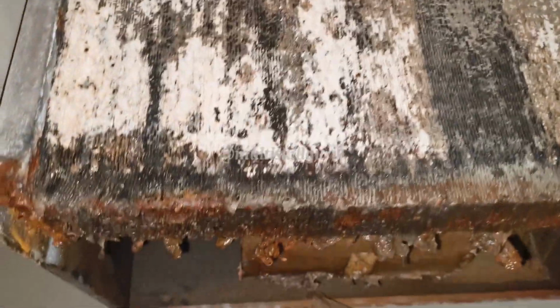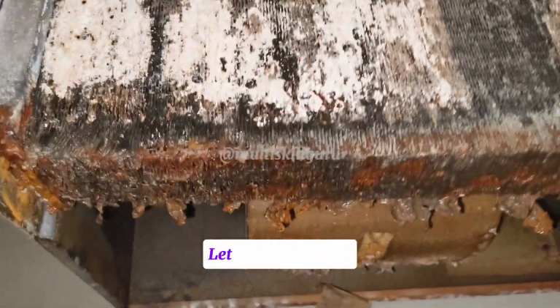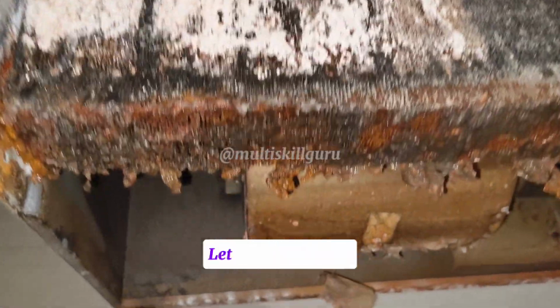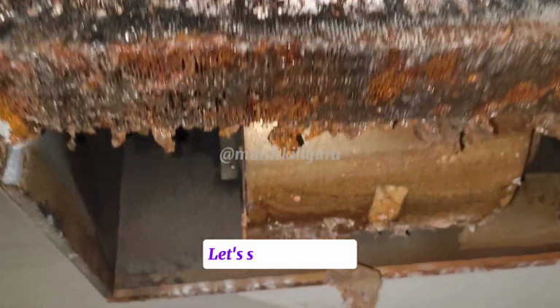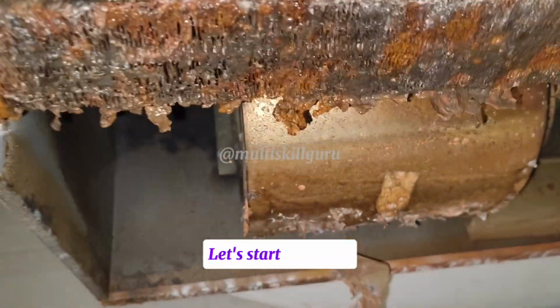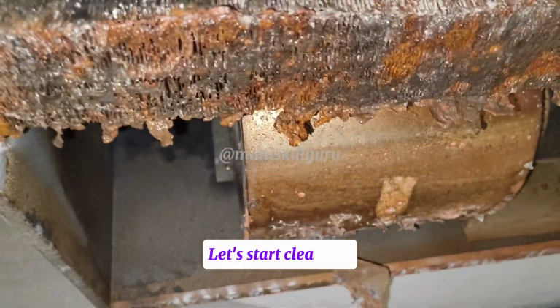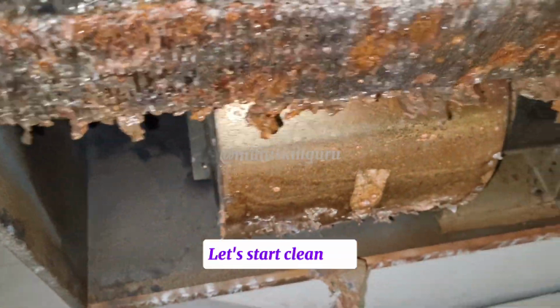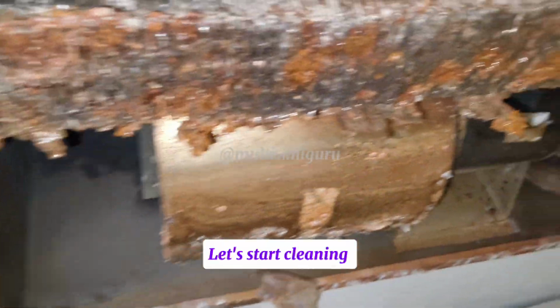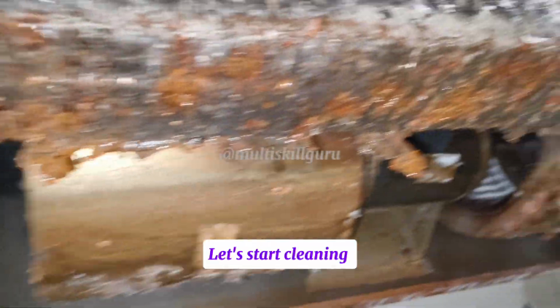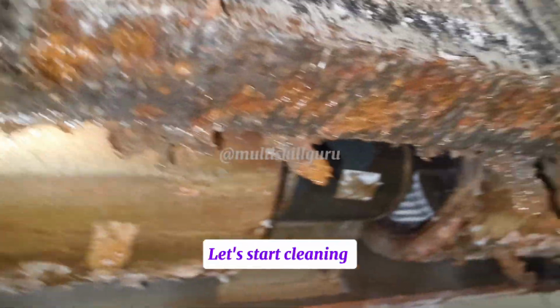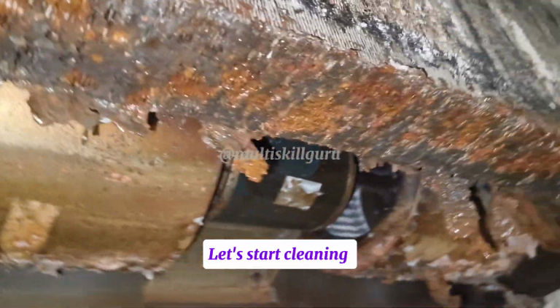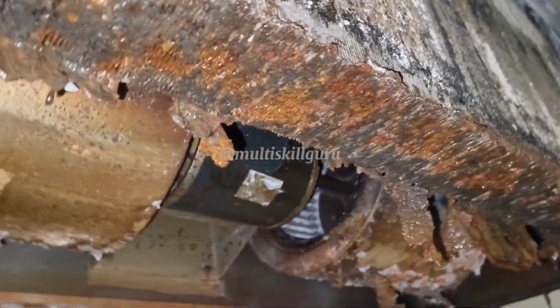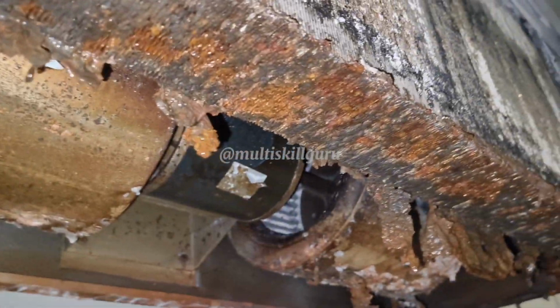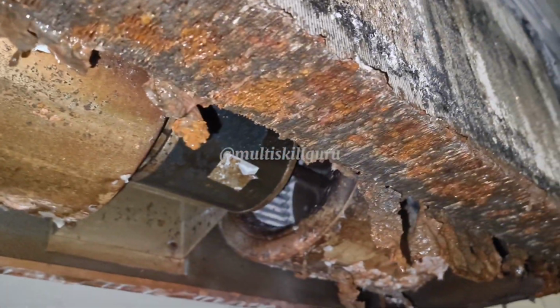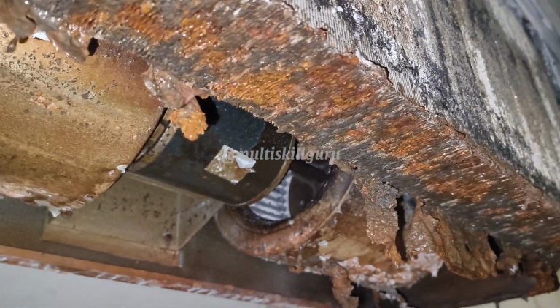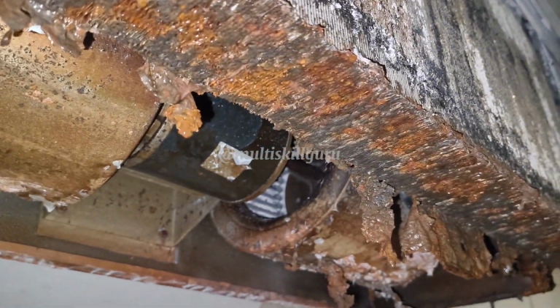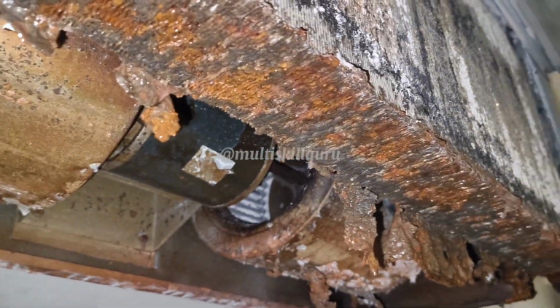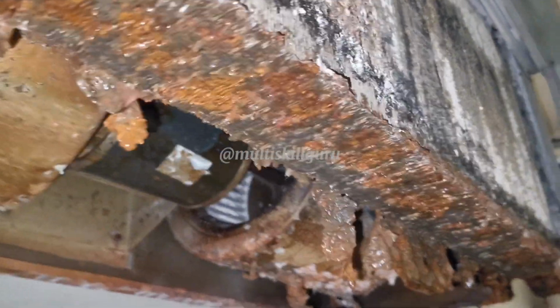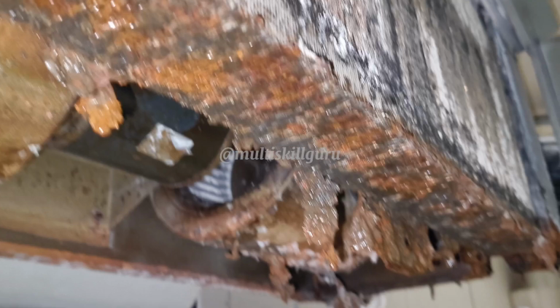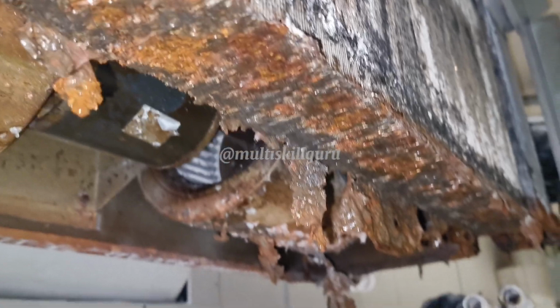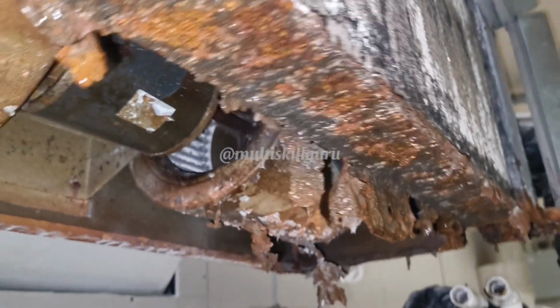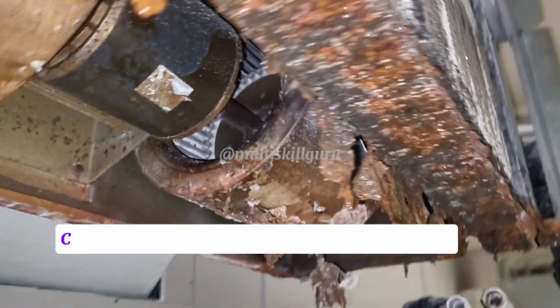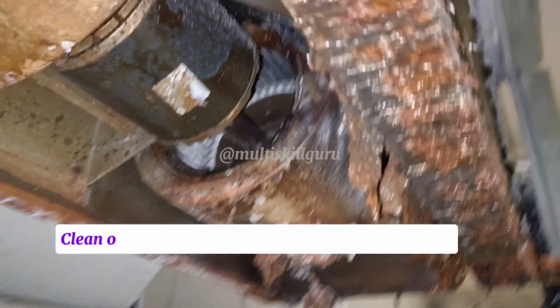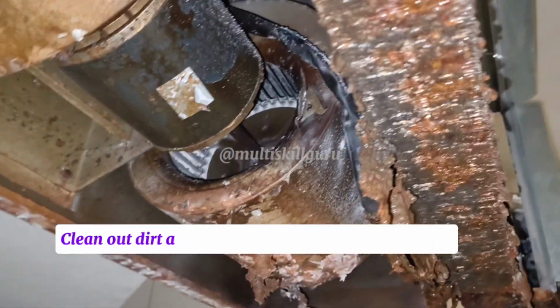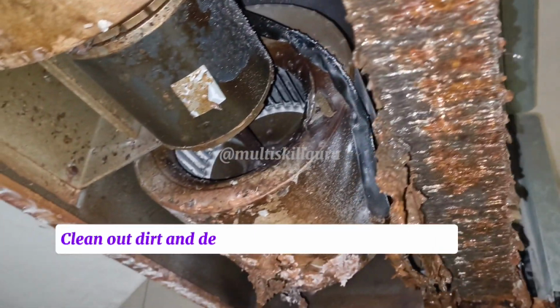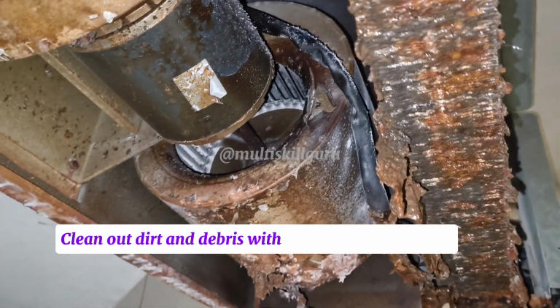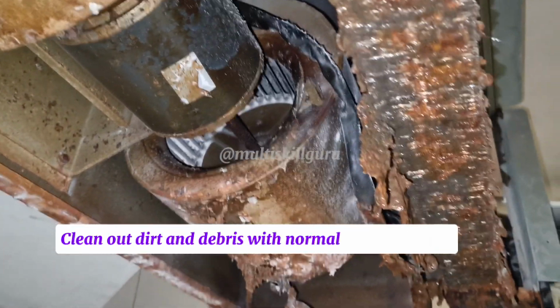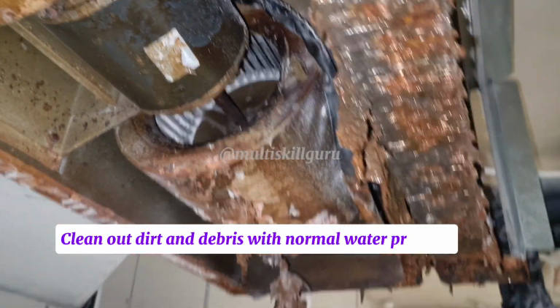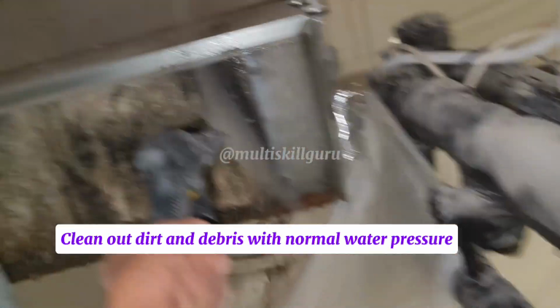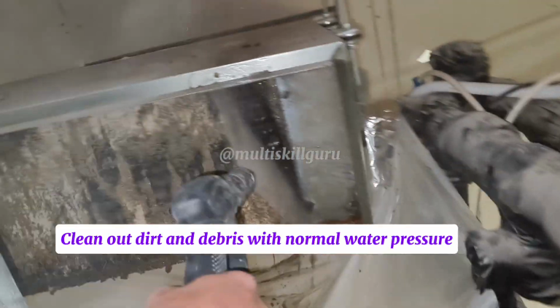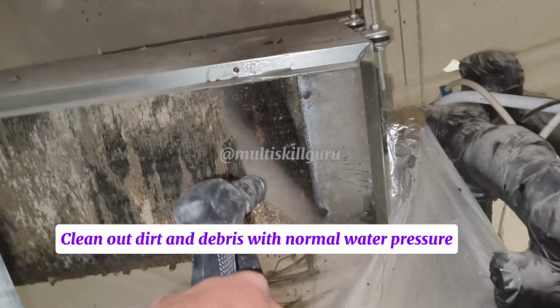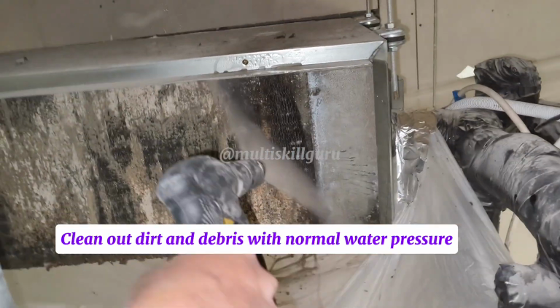Let's start cleaning. Clean out dirt and debris with normal water pressure.